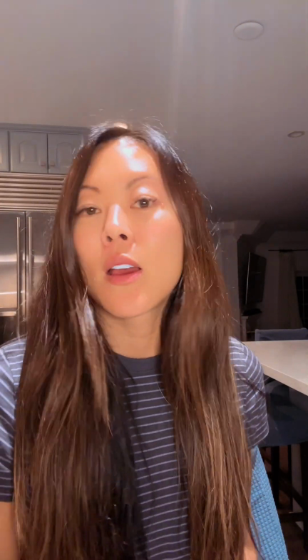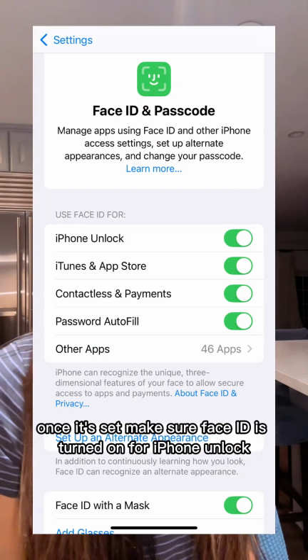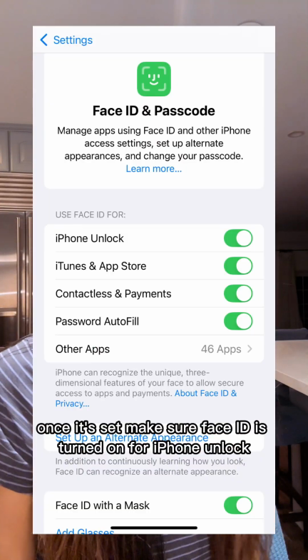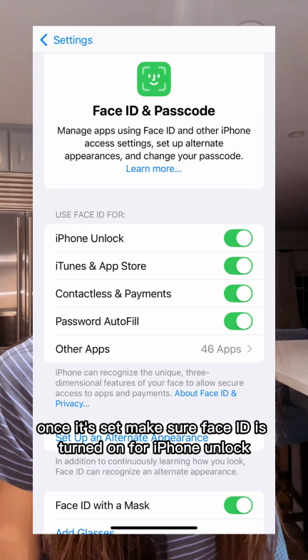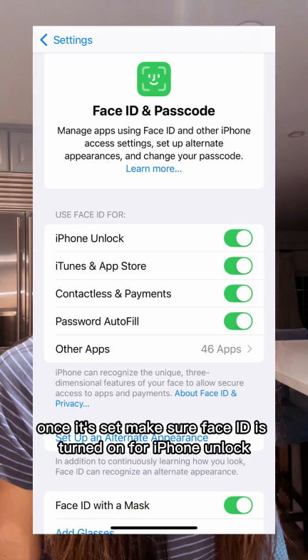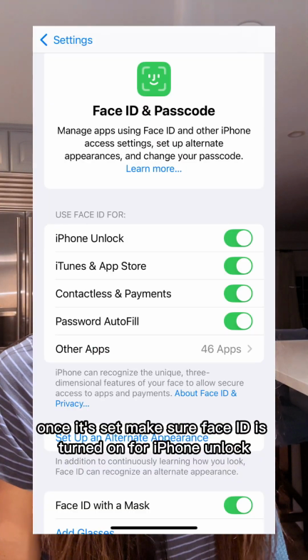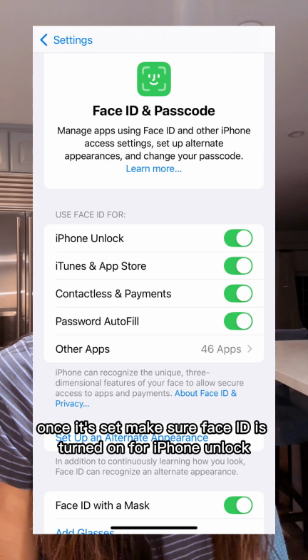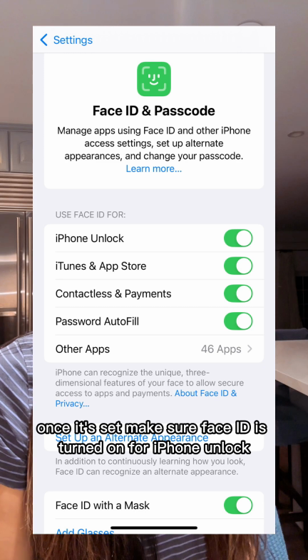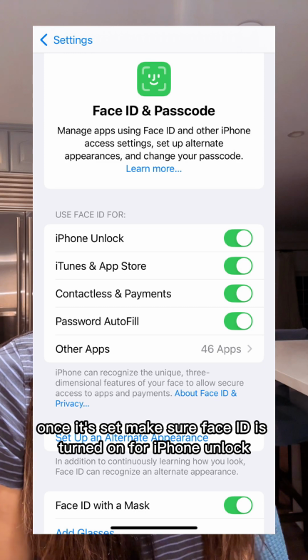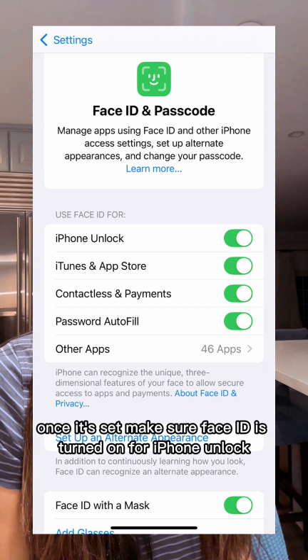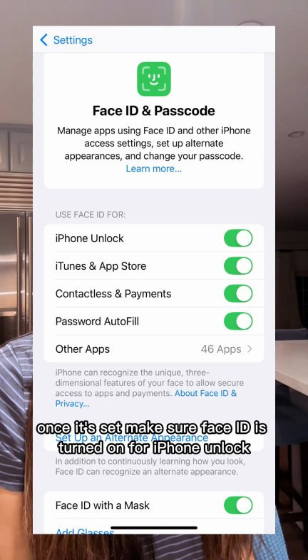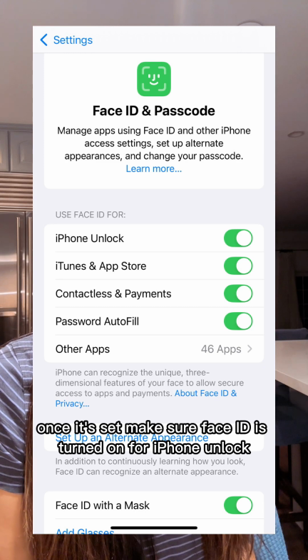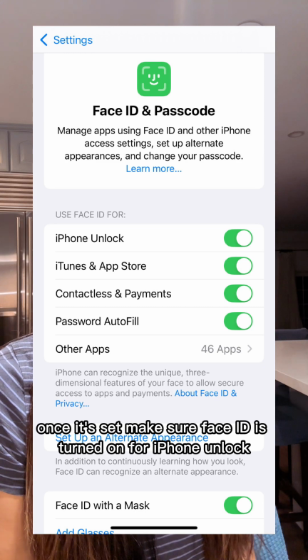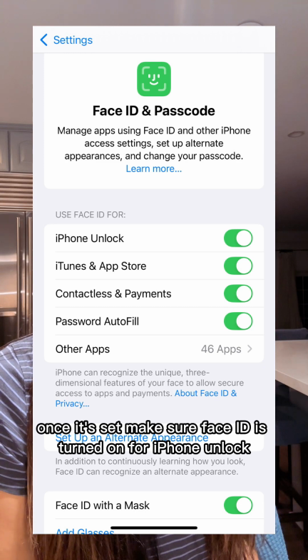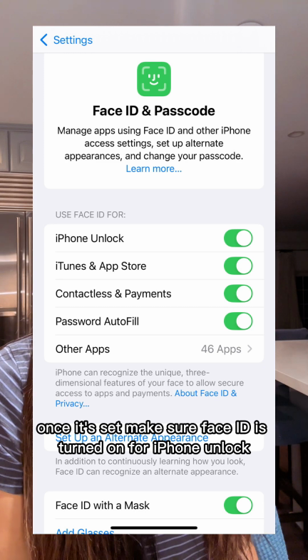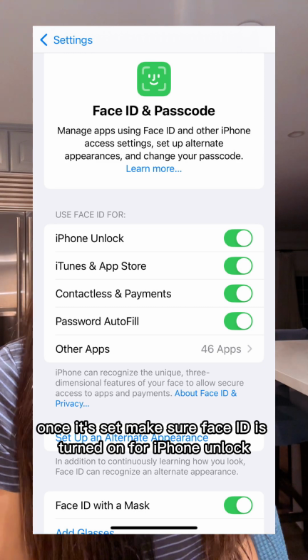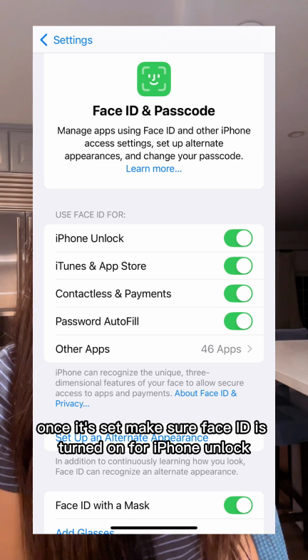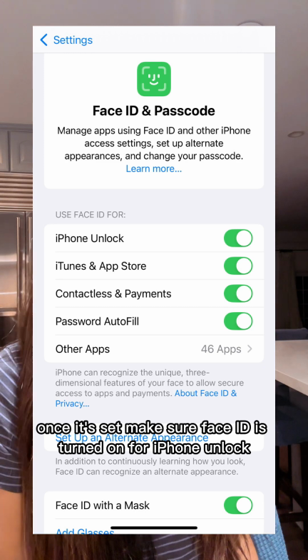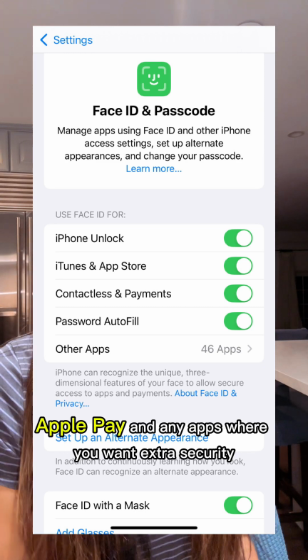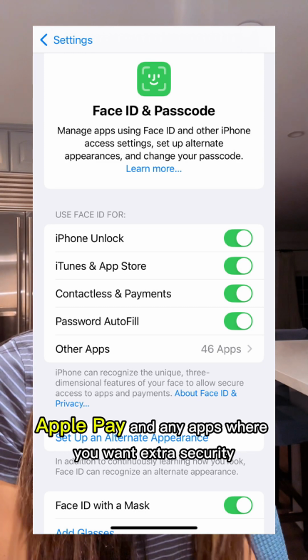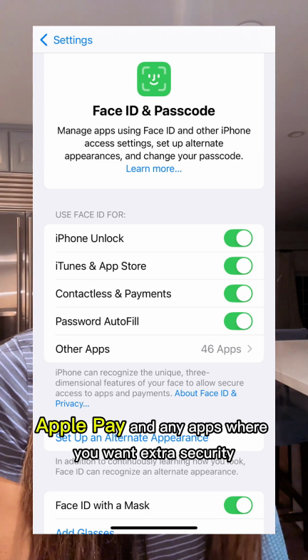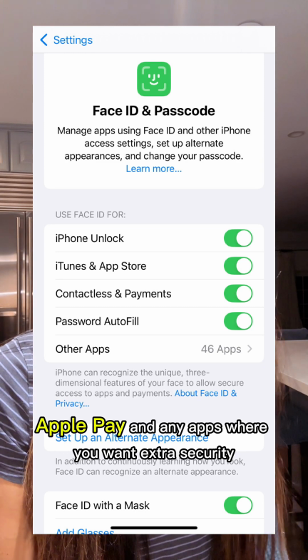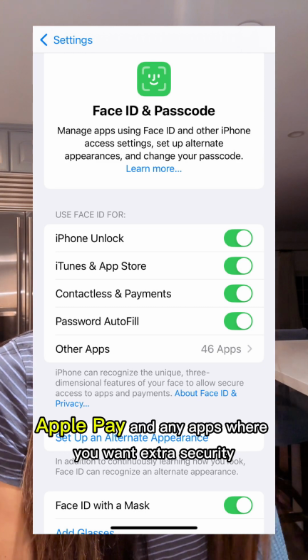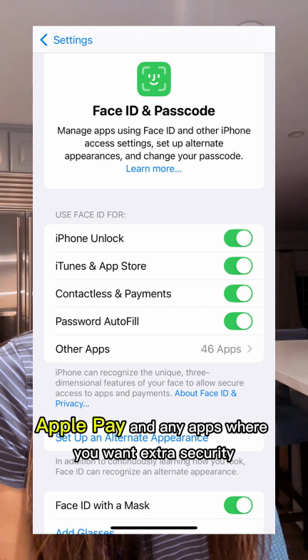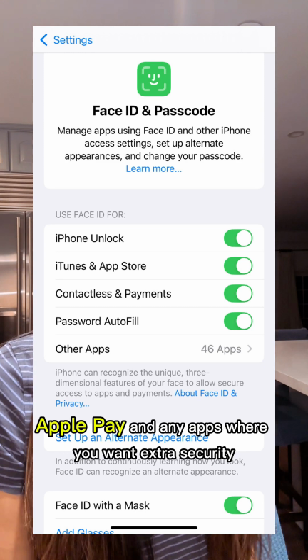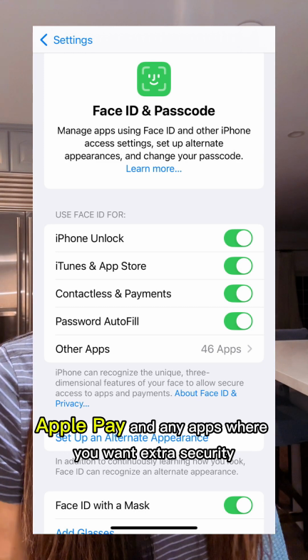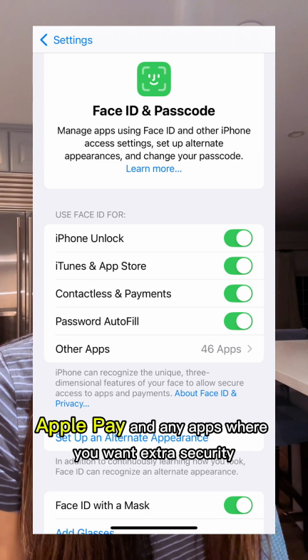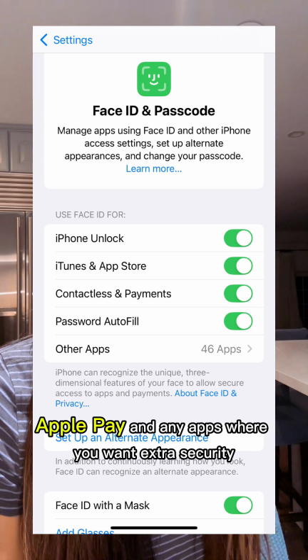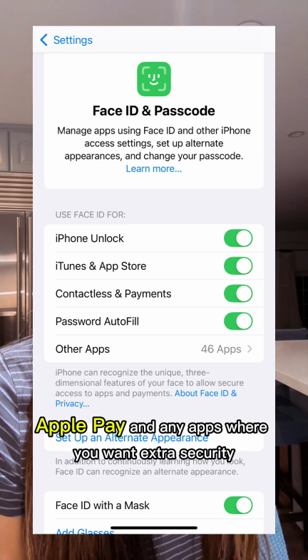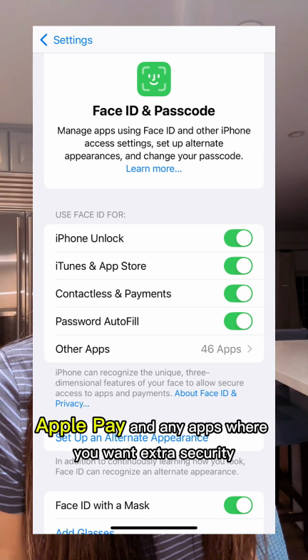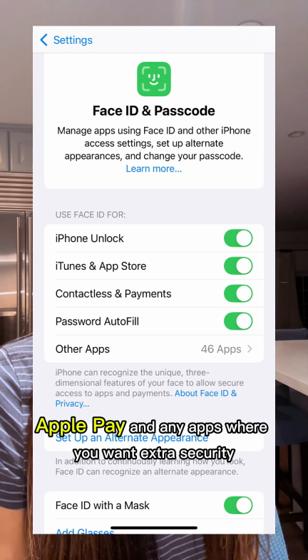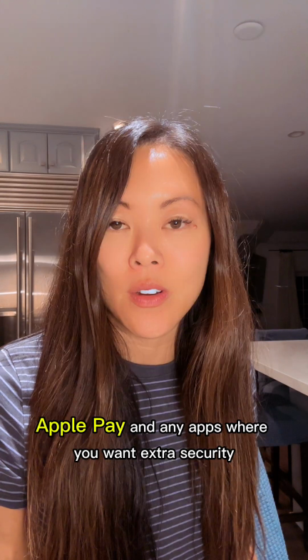Once it's set, make sure Face ID is turned on for iPhone unlock, Apple Pay, and any apps where you want extra security.